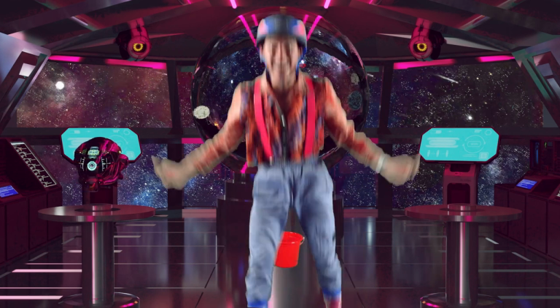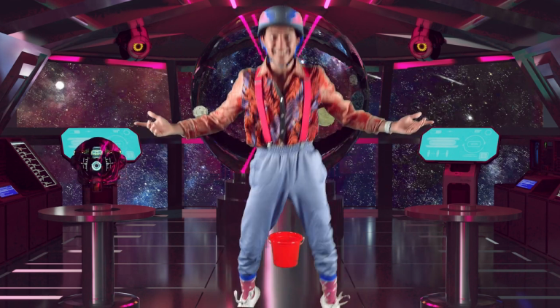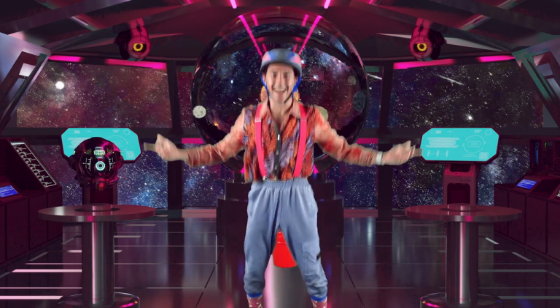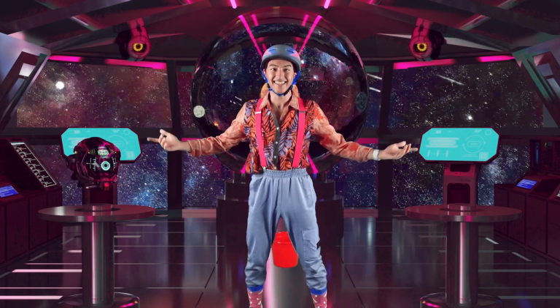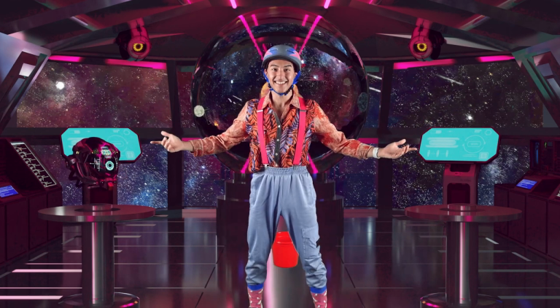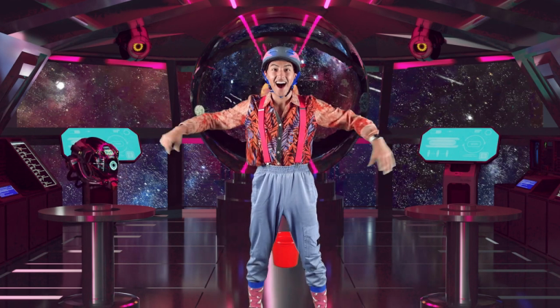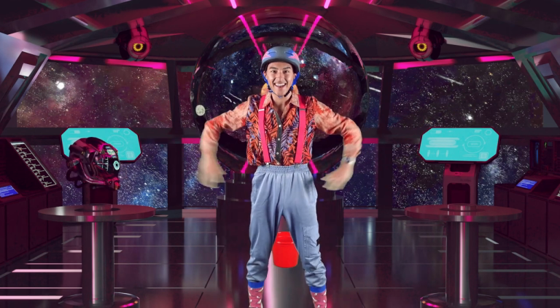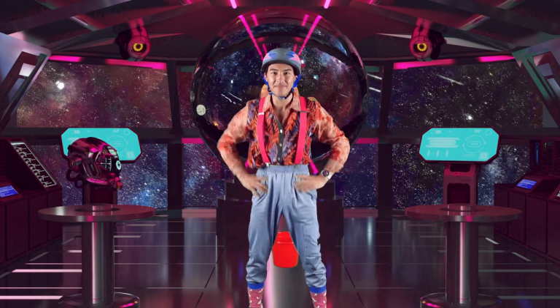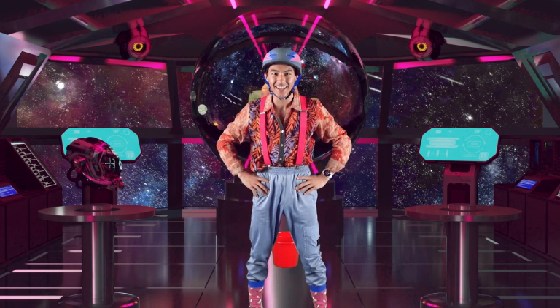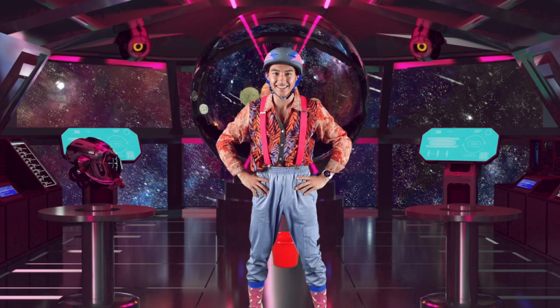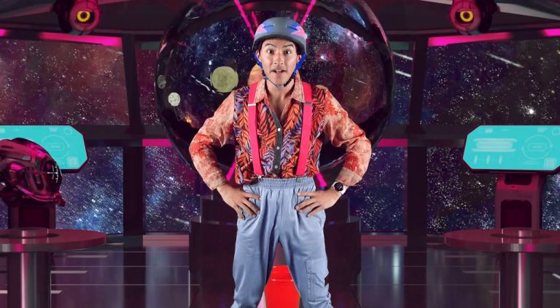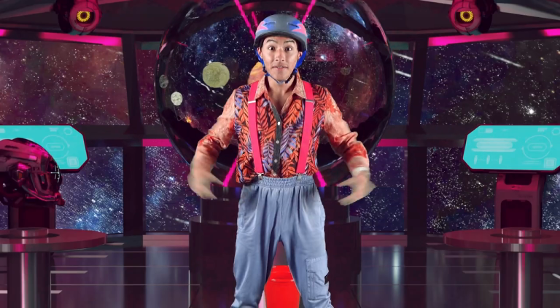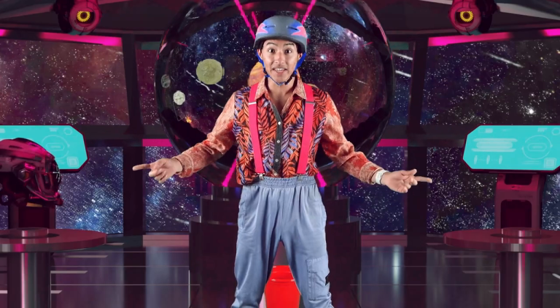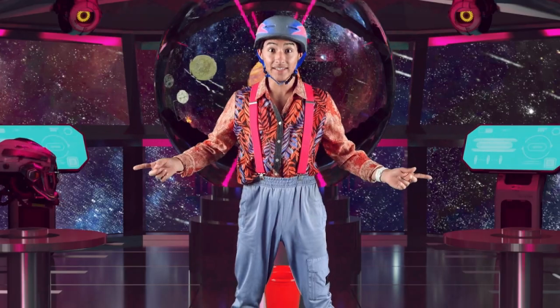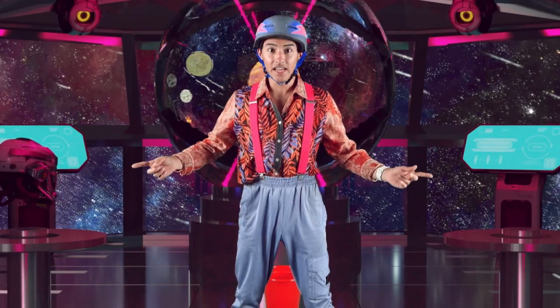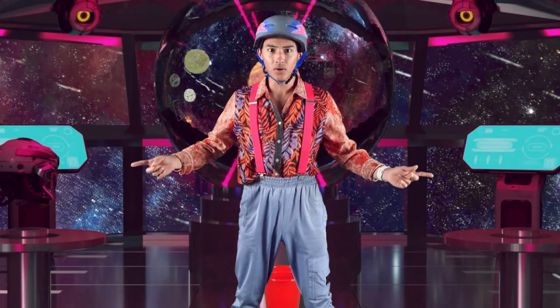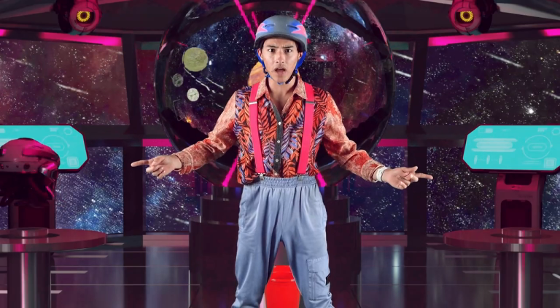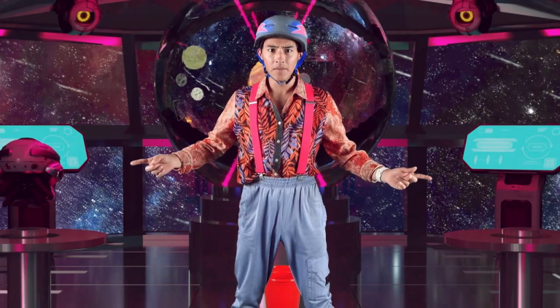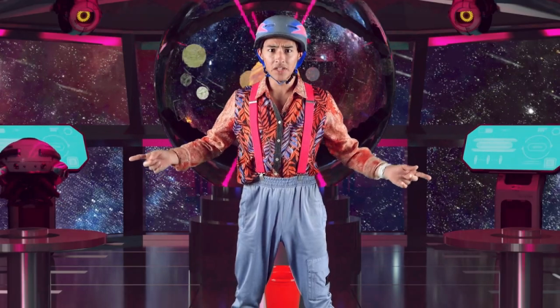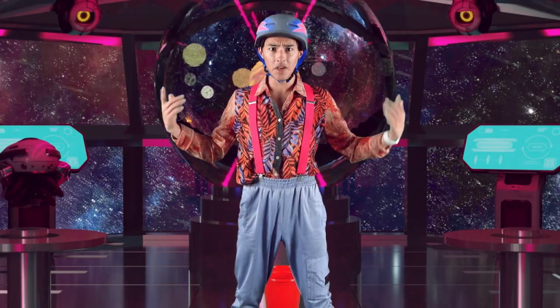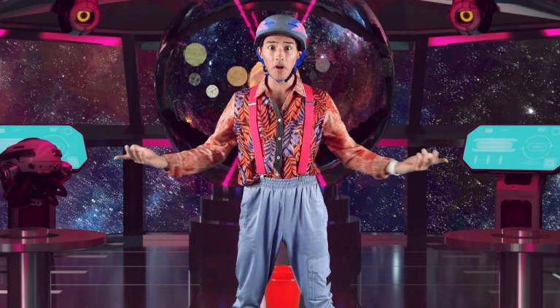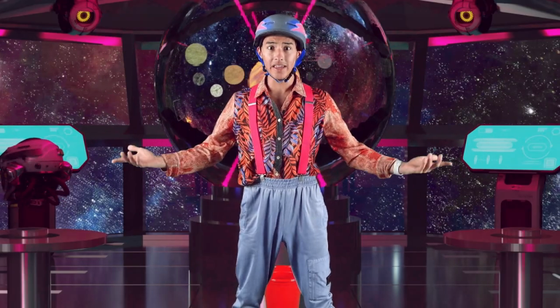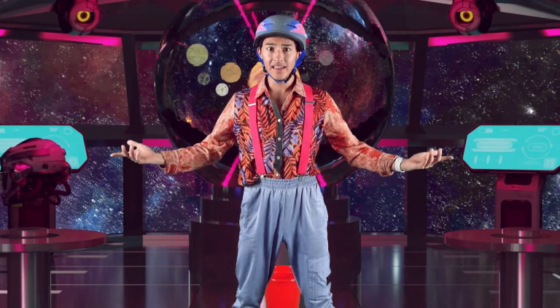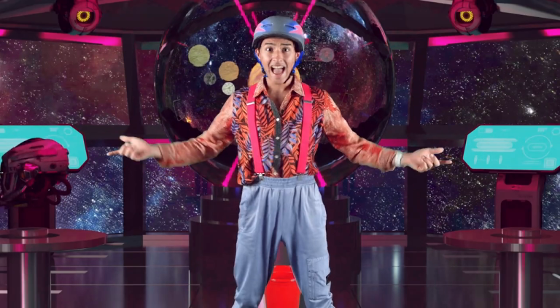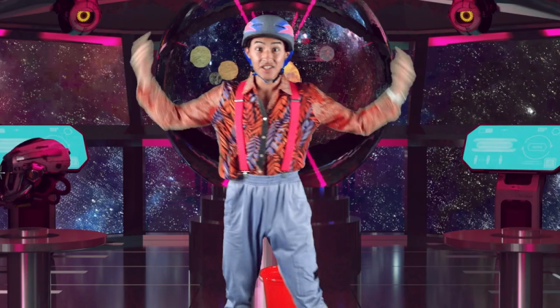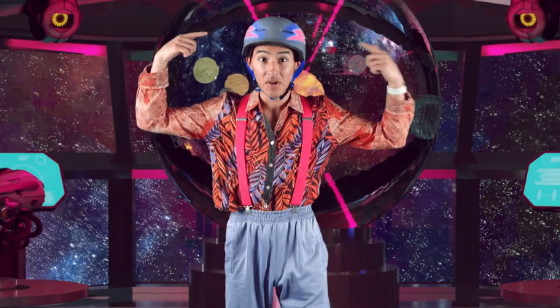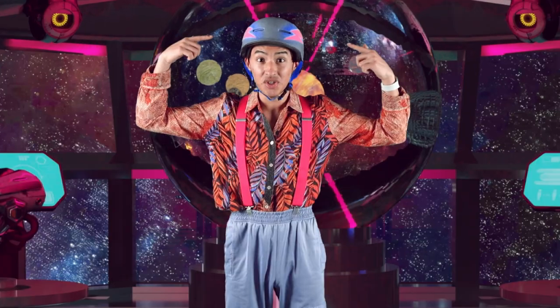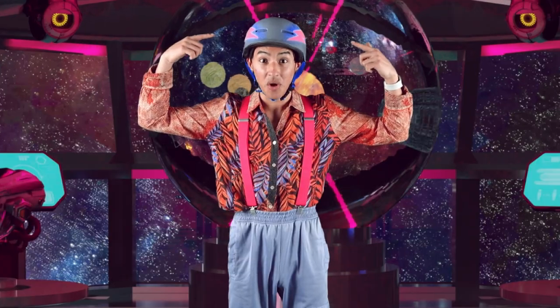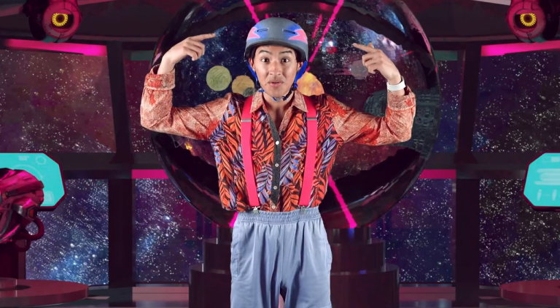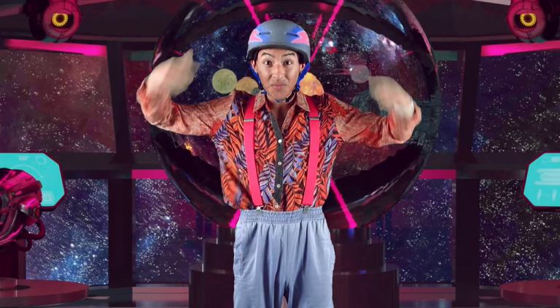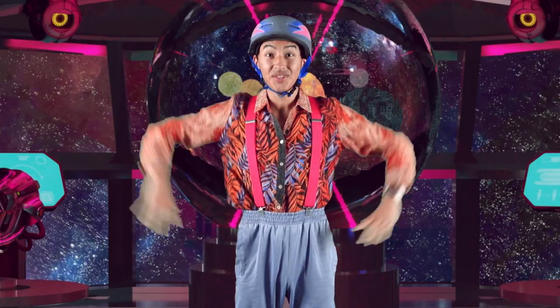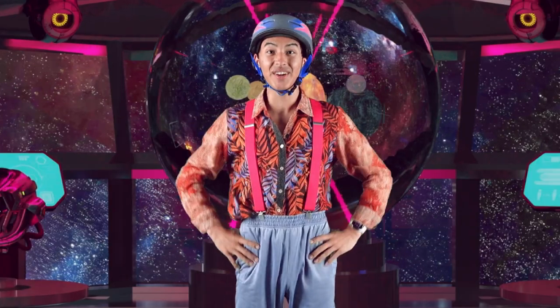G'day, attackers. I am Kallen. This is your time to make your body and your brain strong with circus.